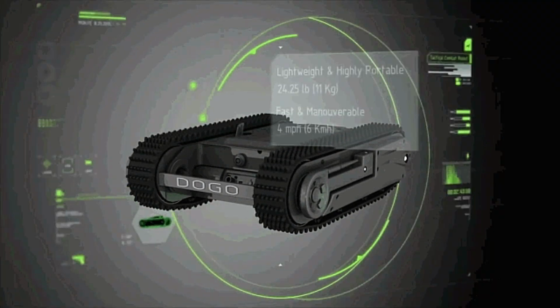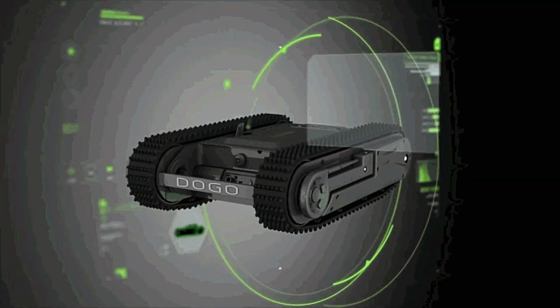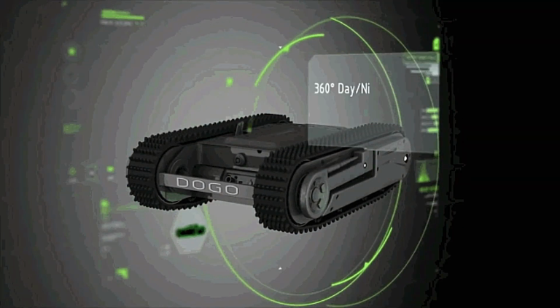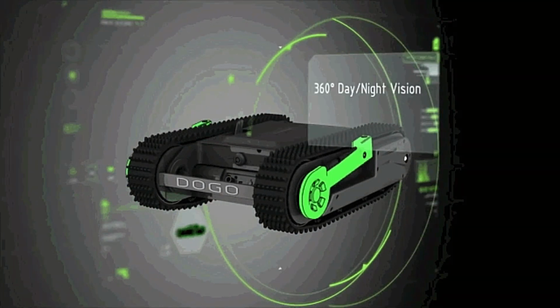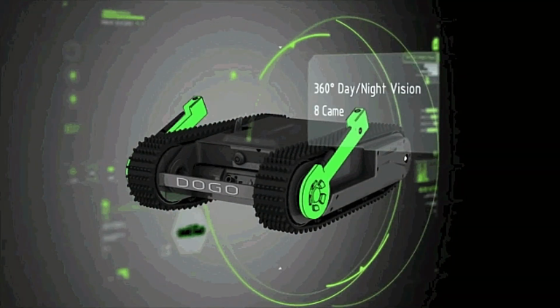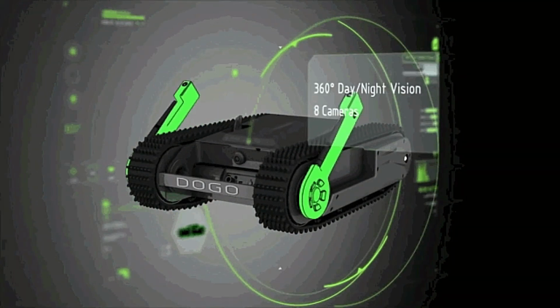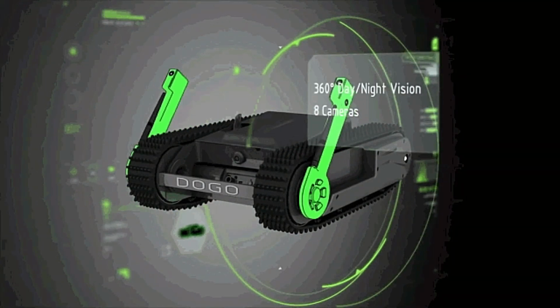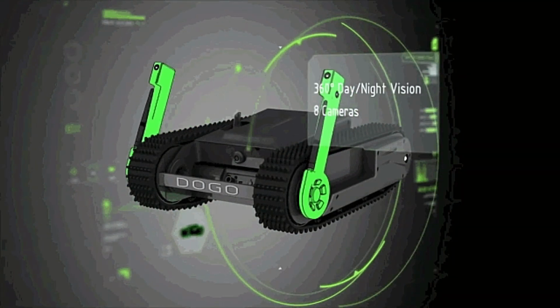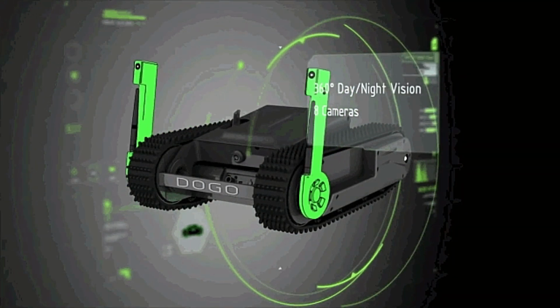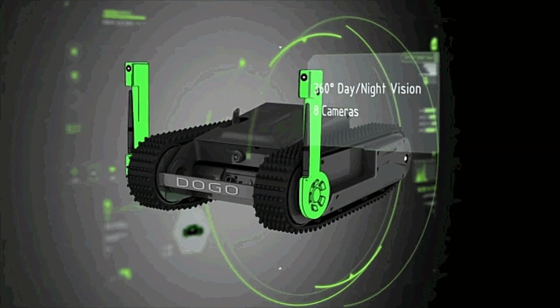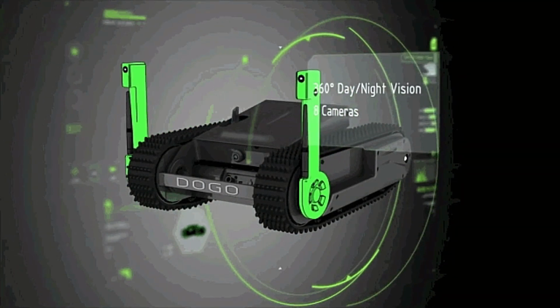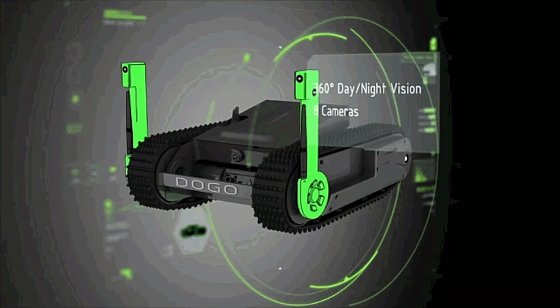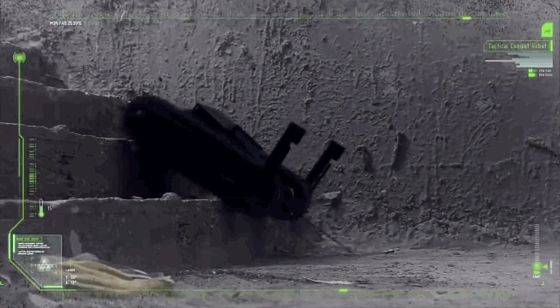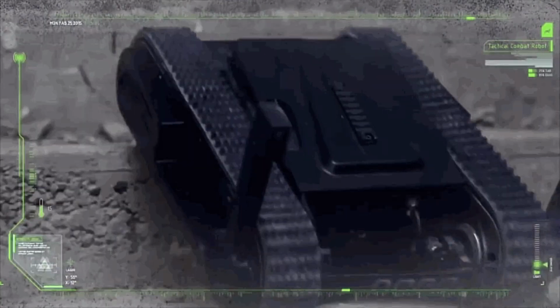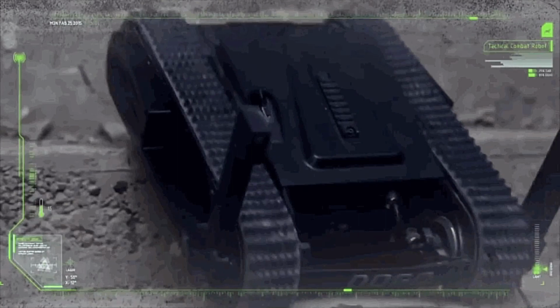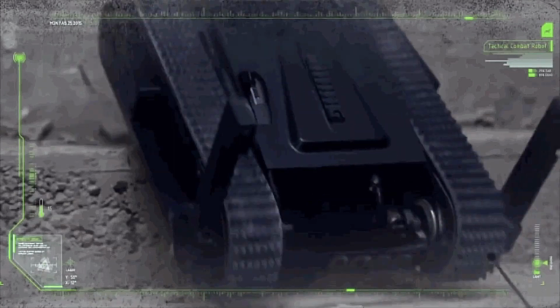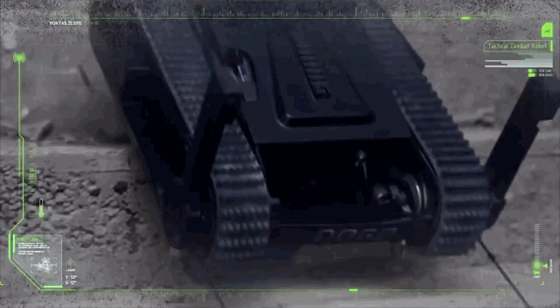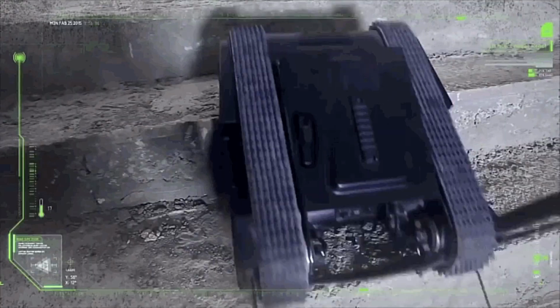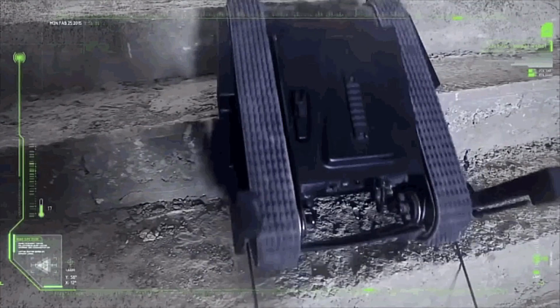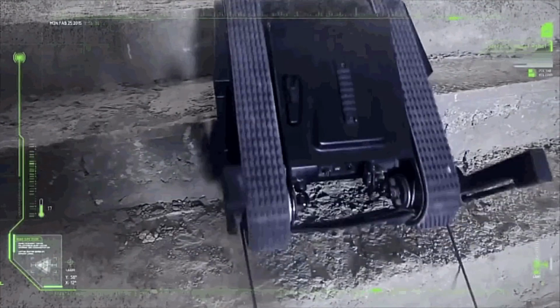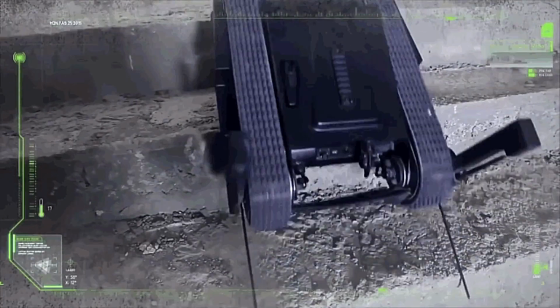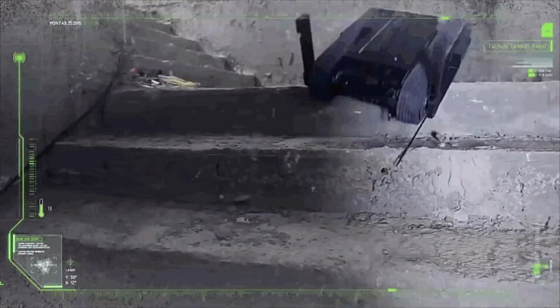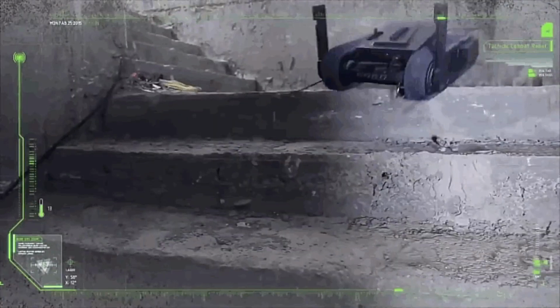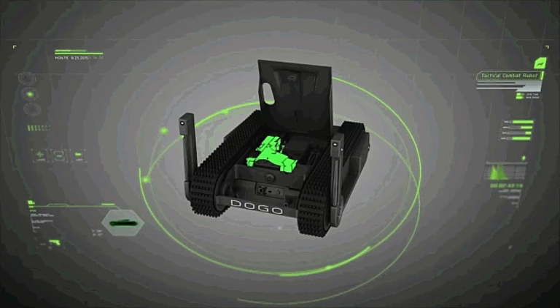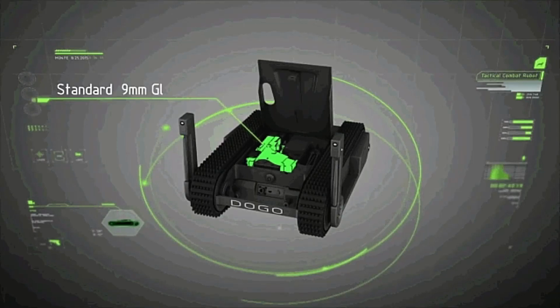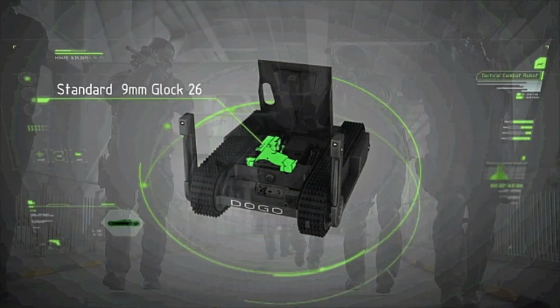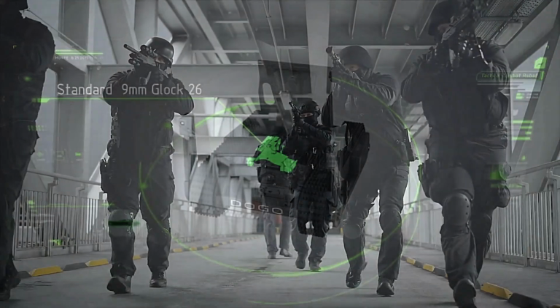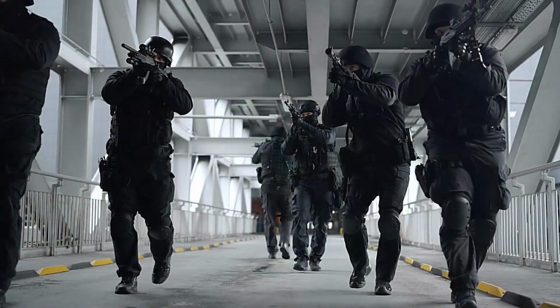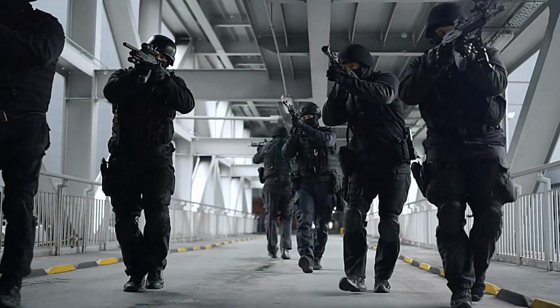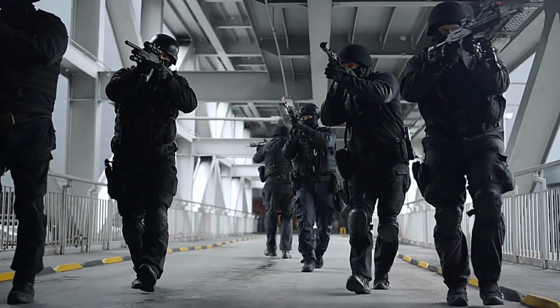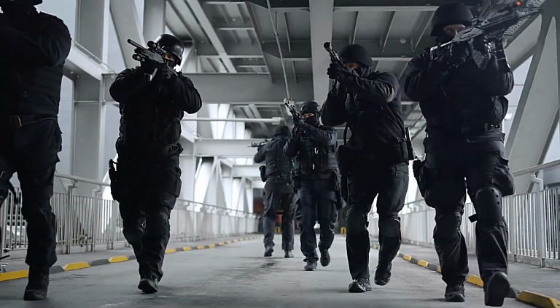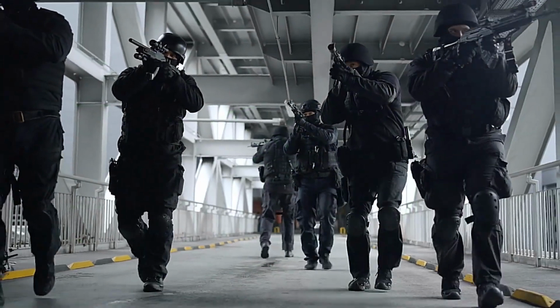The Doggo robot is an excellent option for law enforcement agencies, first responders, SWAT, and special operations teams.